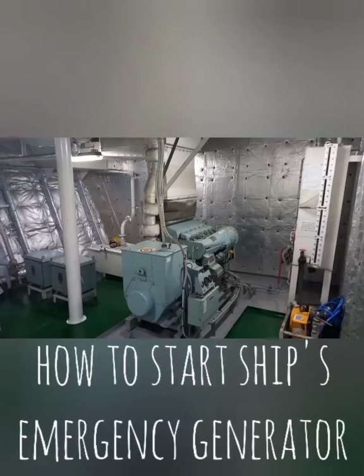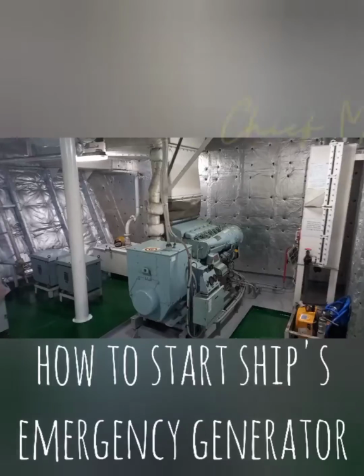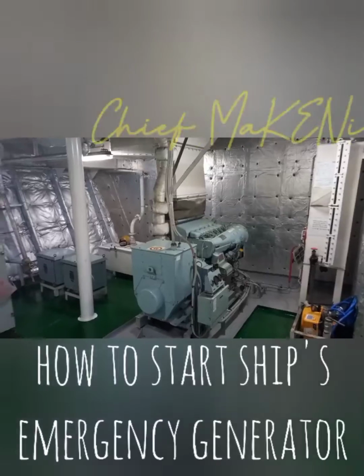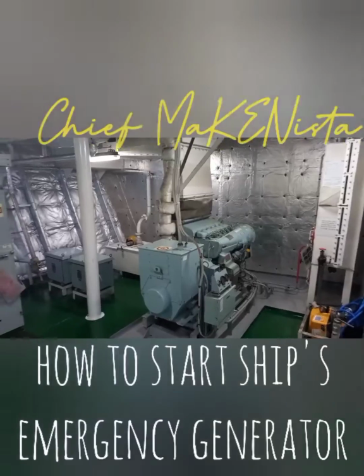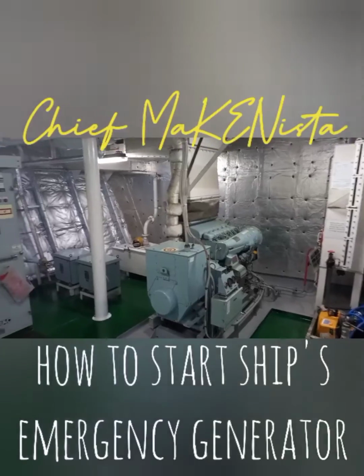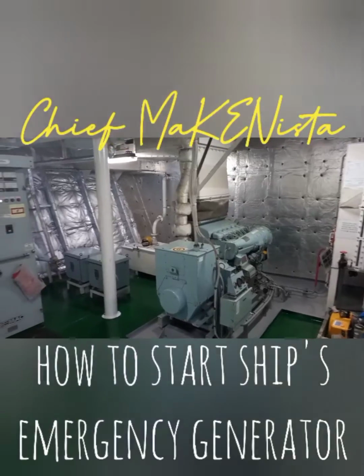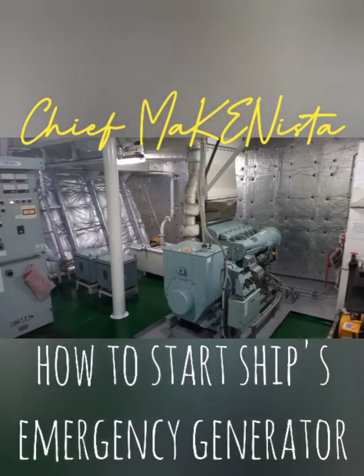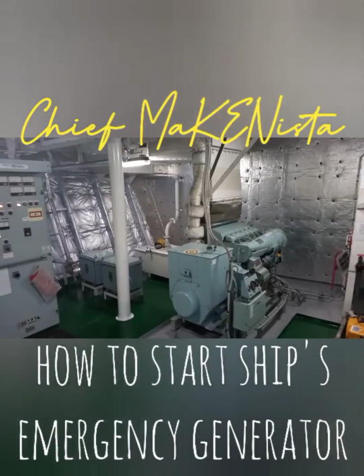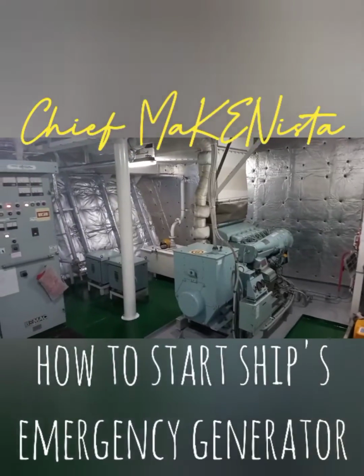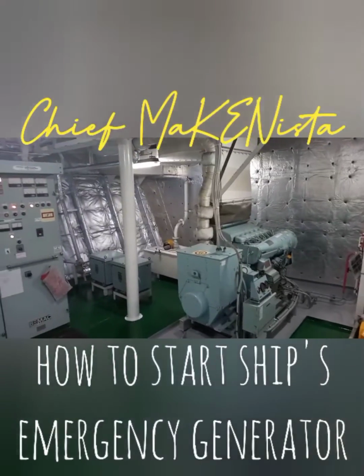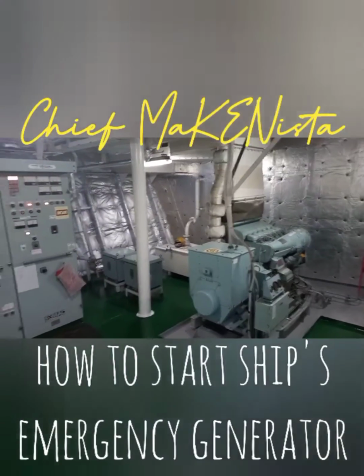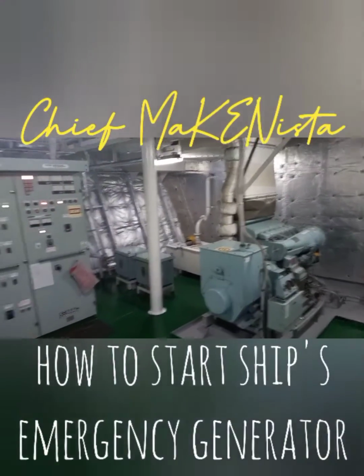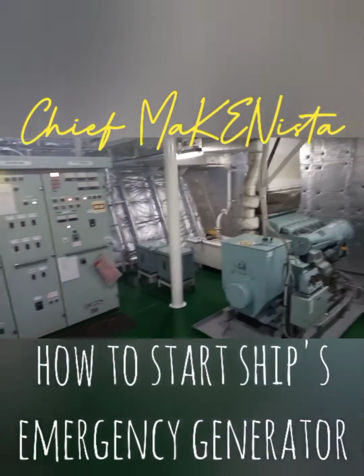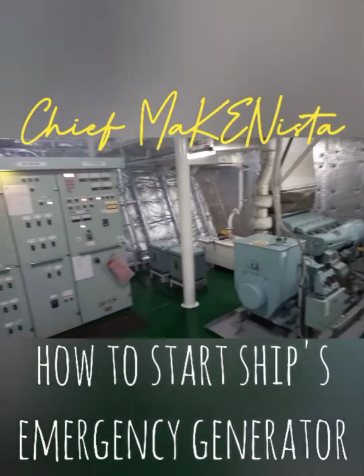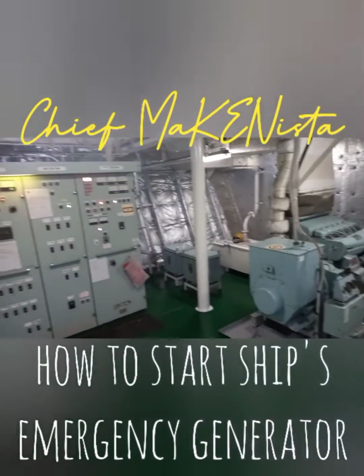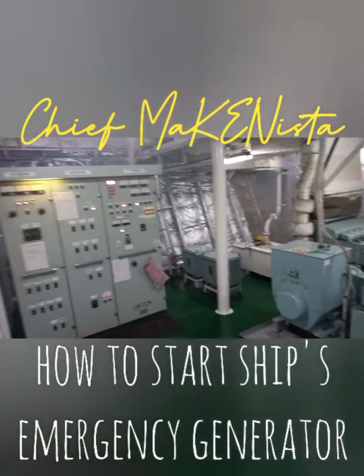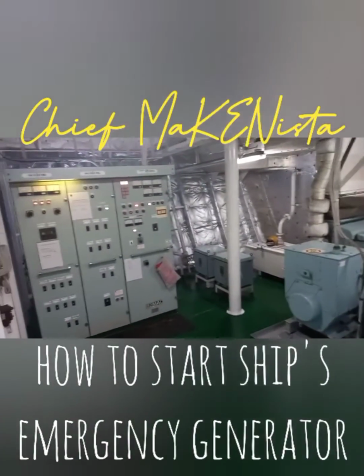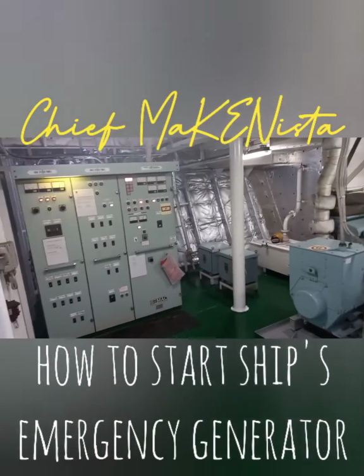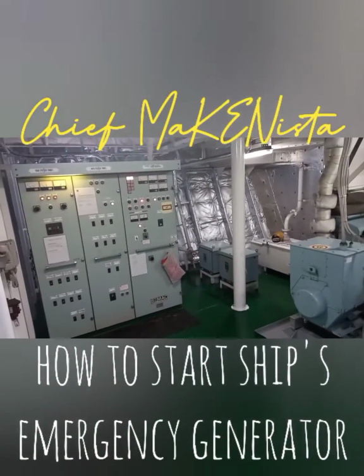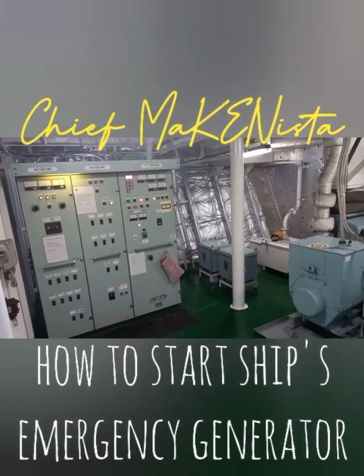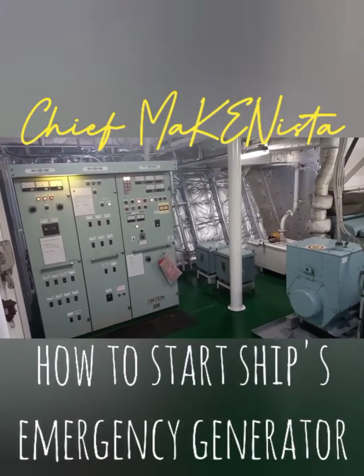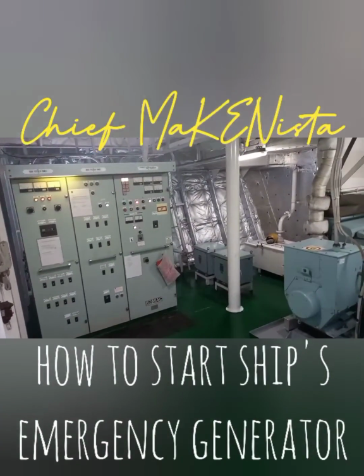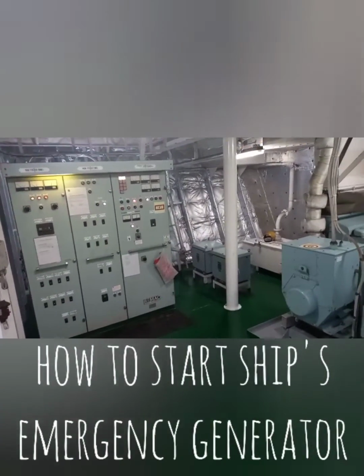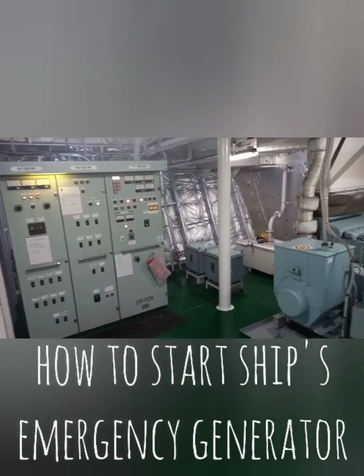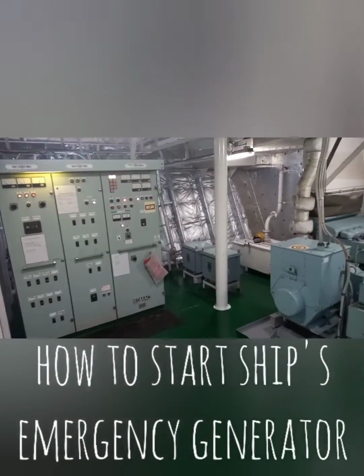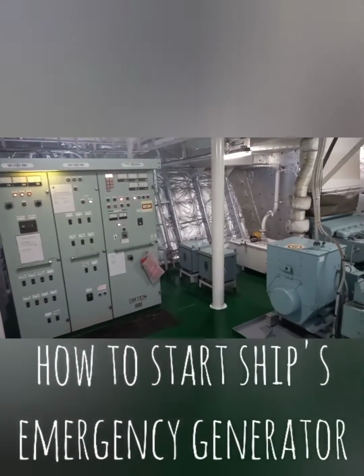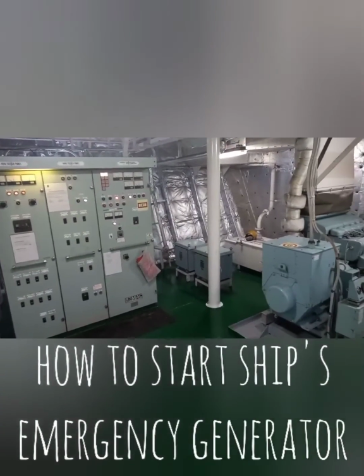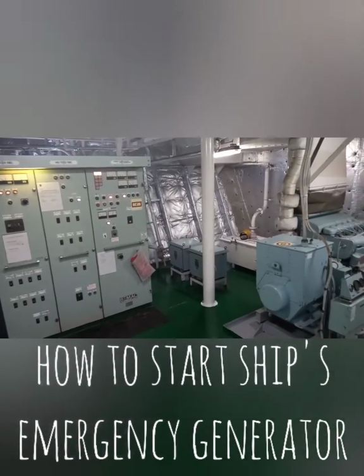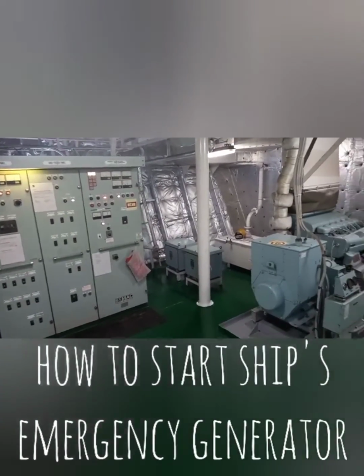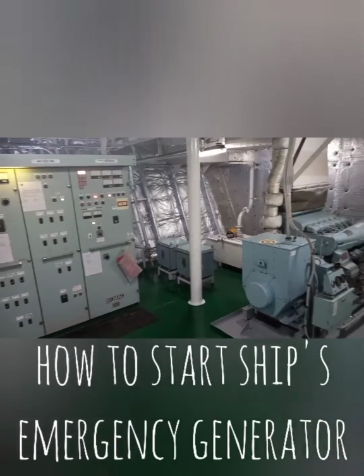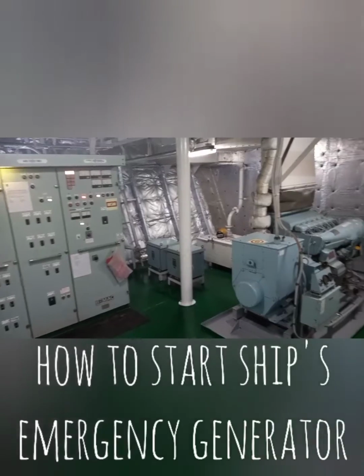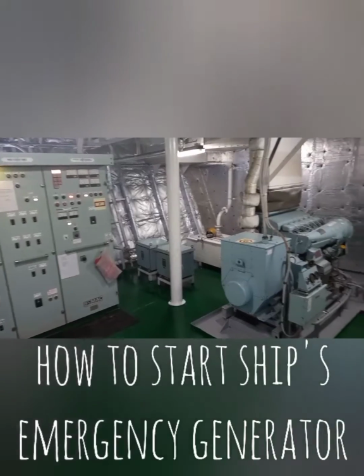Good day mga kabarad! This is Chief McQuiston. Let's talk about how to start a ship's emergency generator.